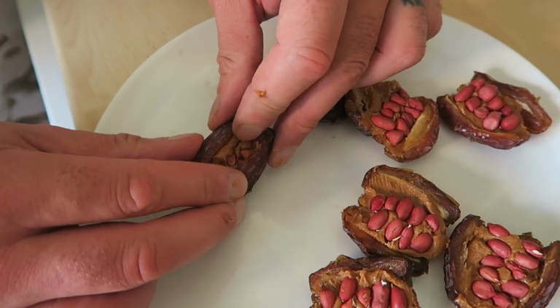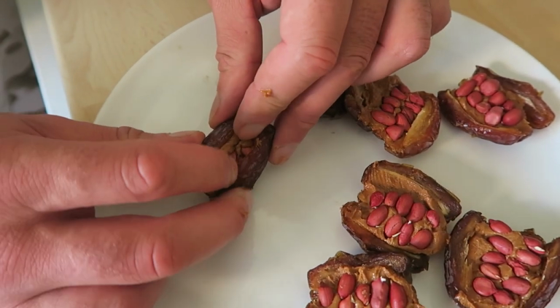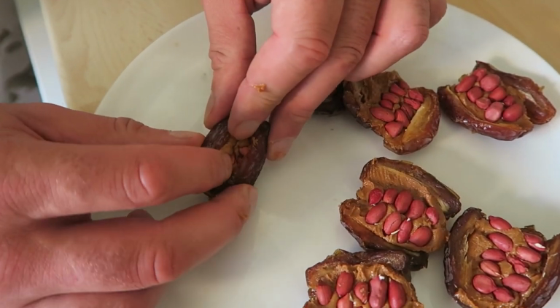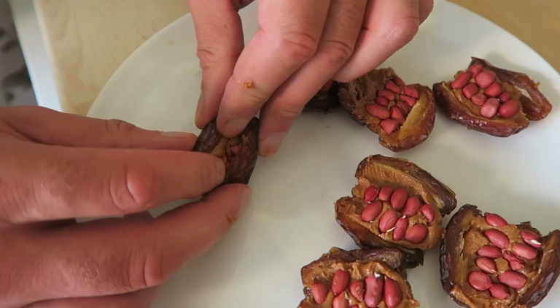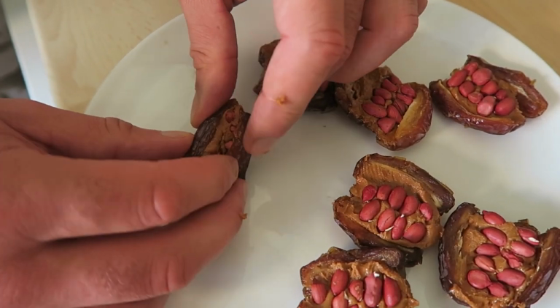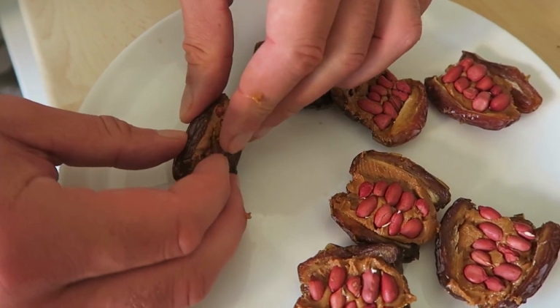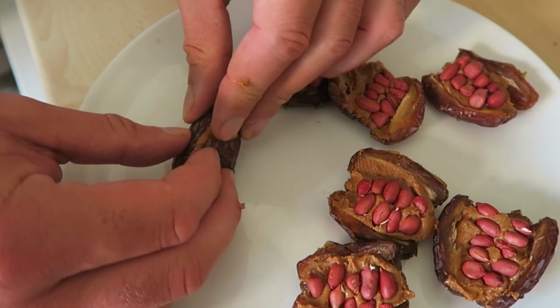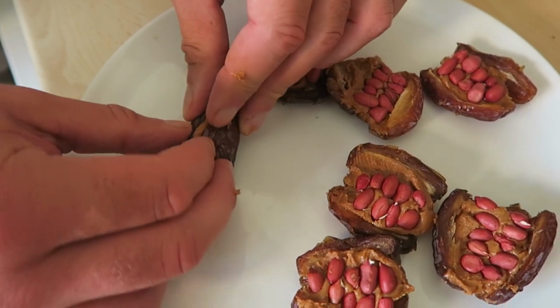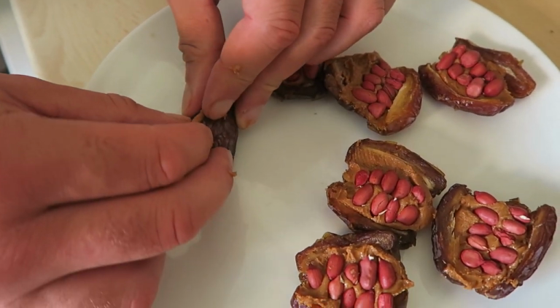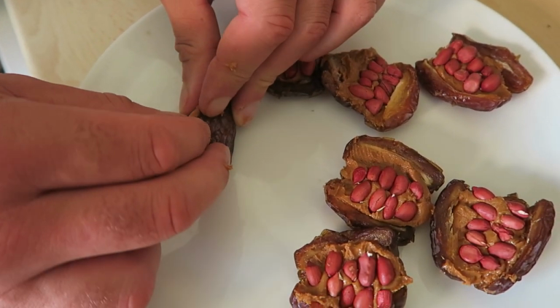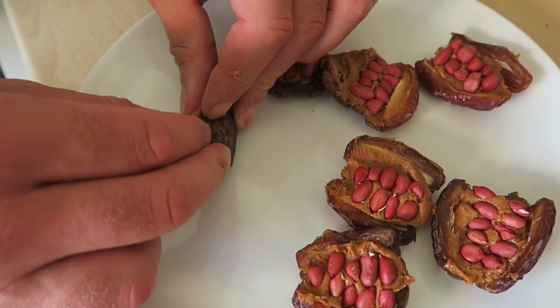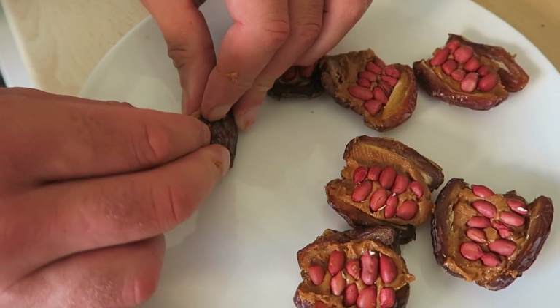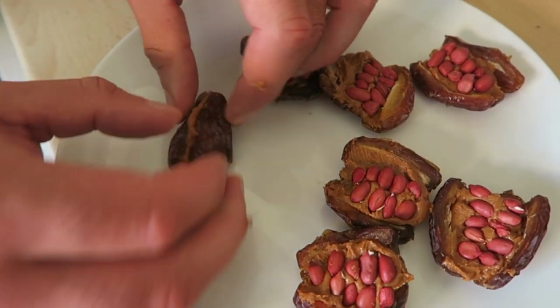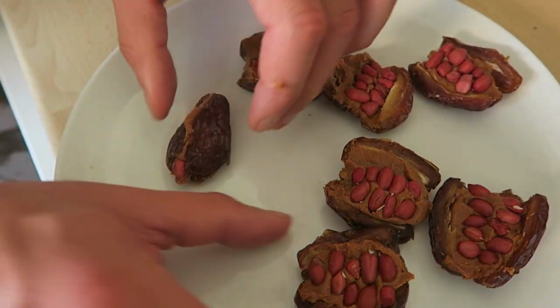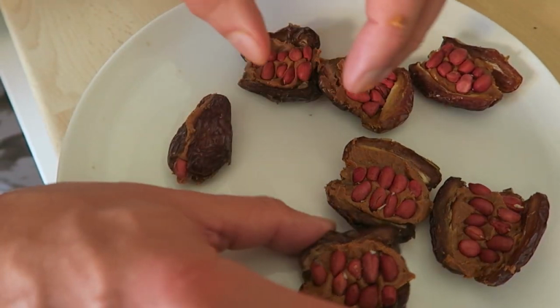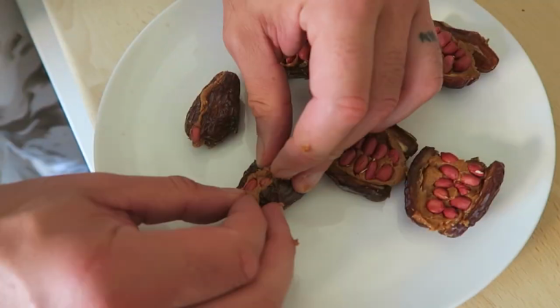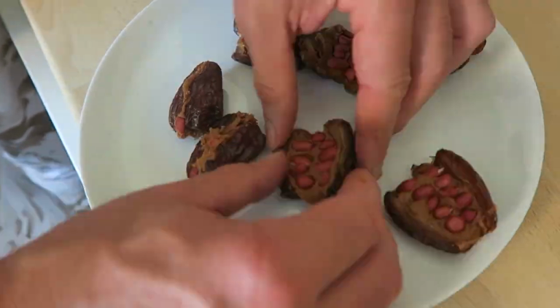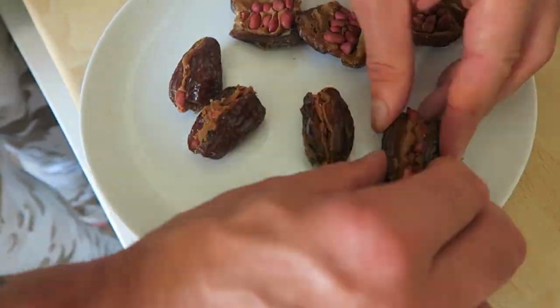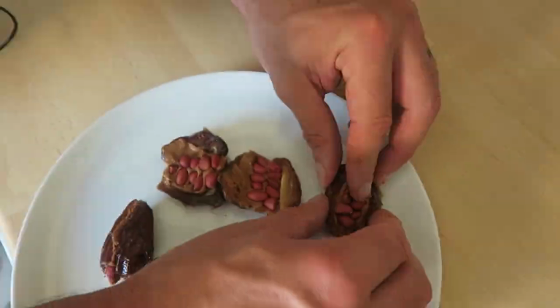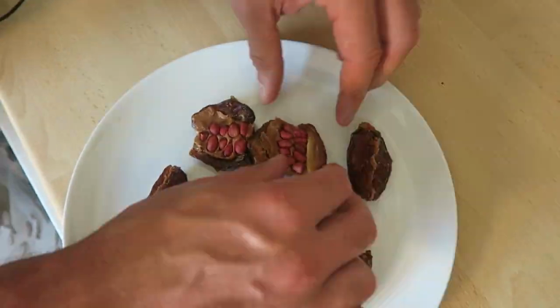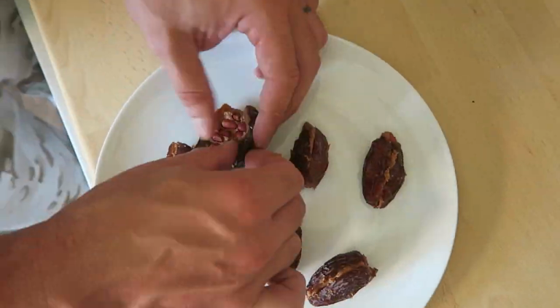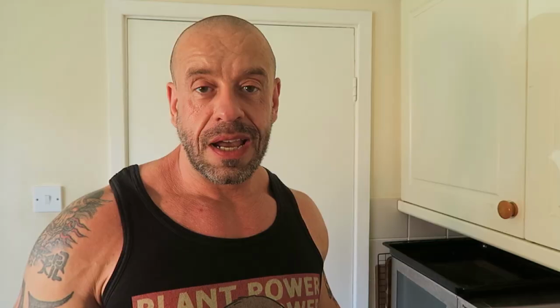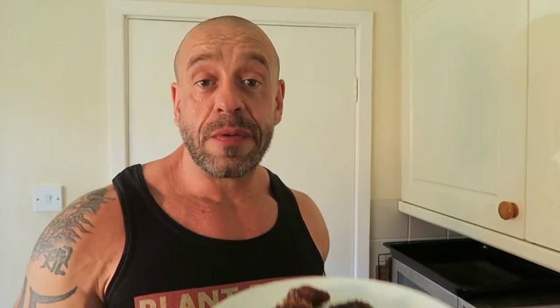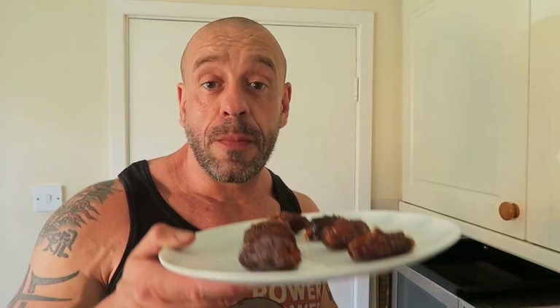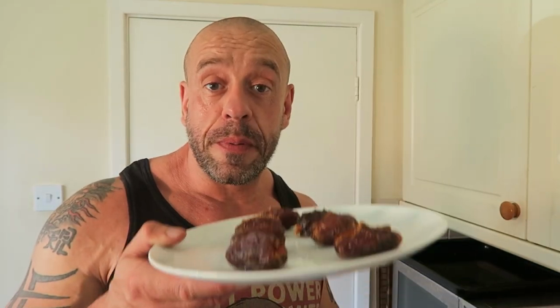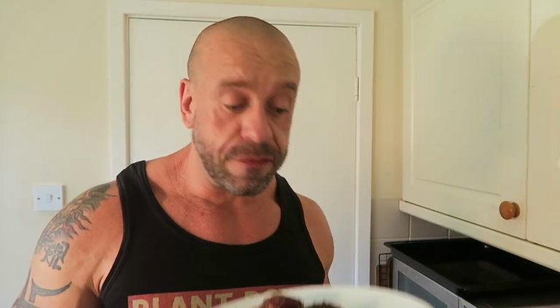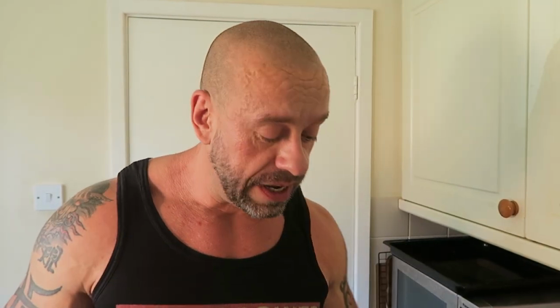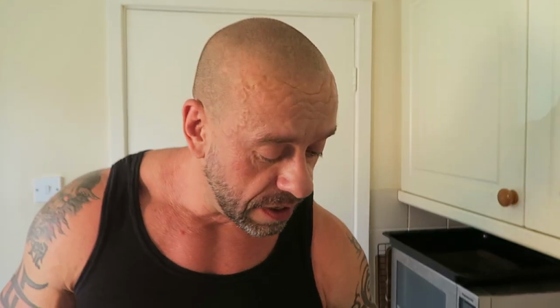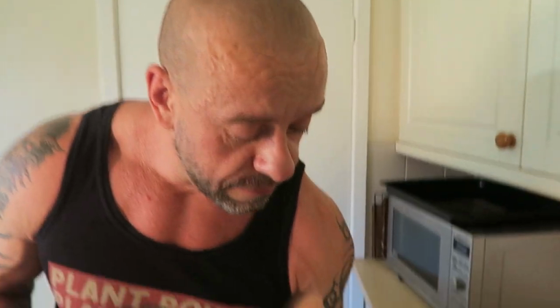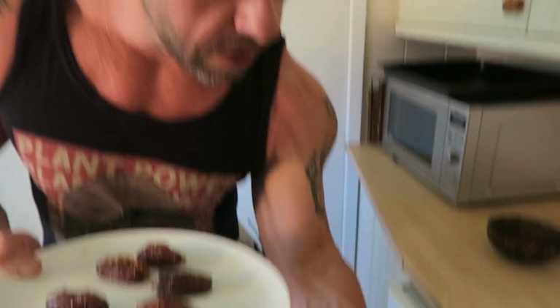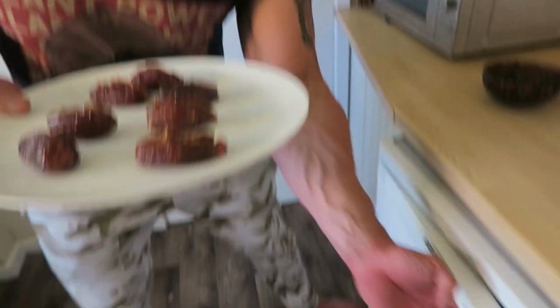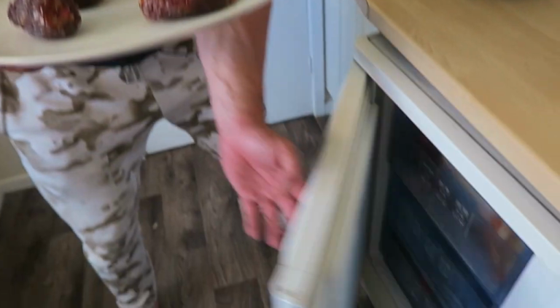And we're going to close them up. Then we're going to pop them in the freezer for half an hour.